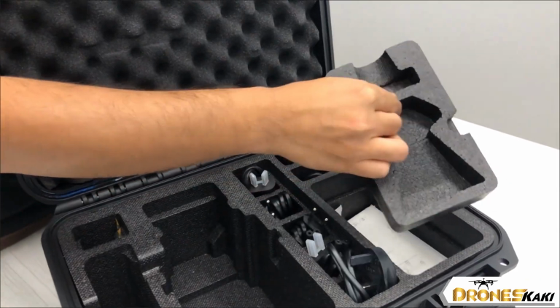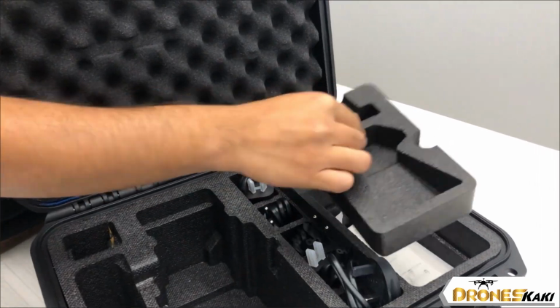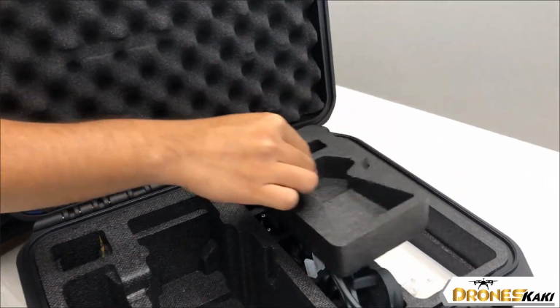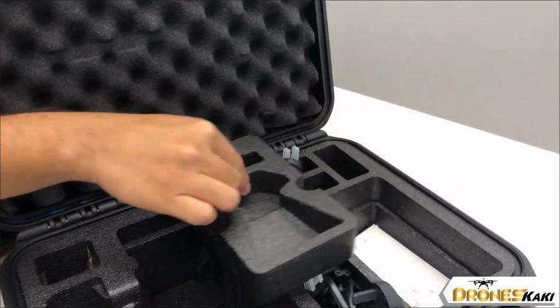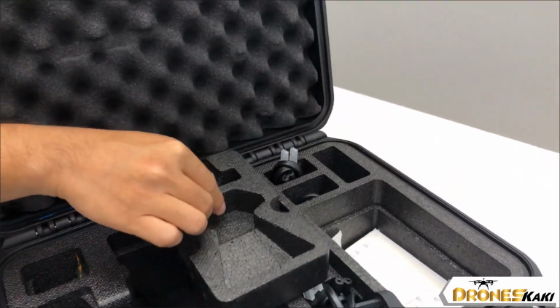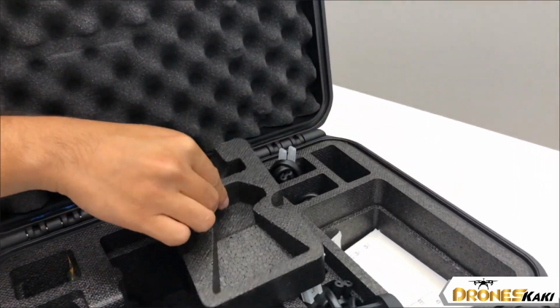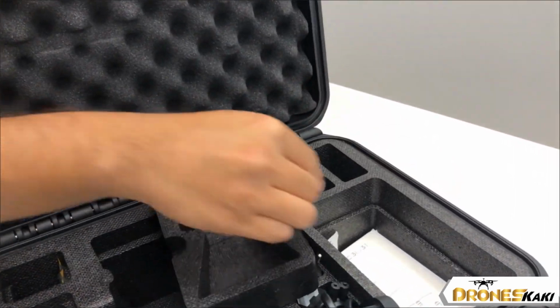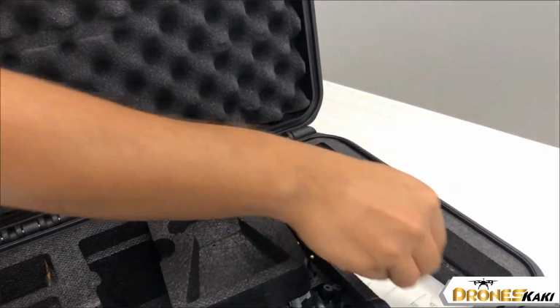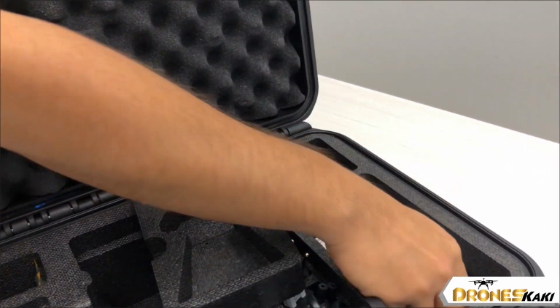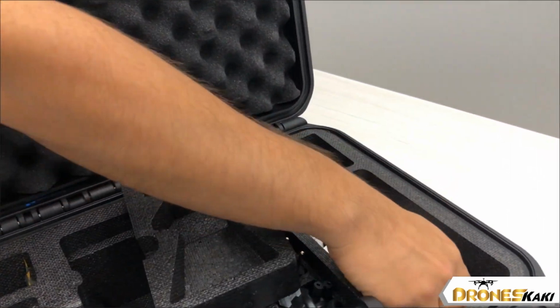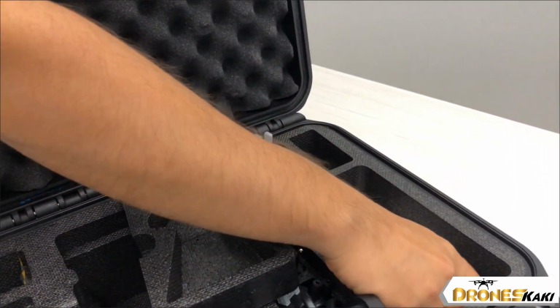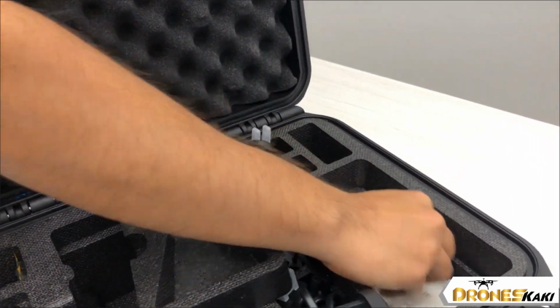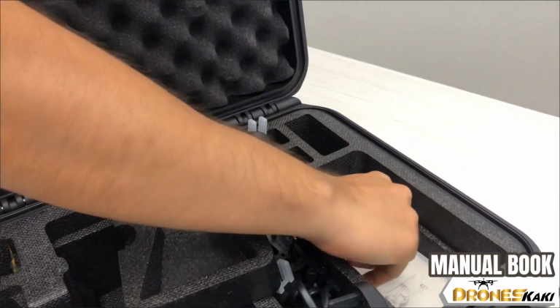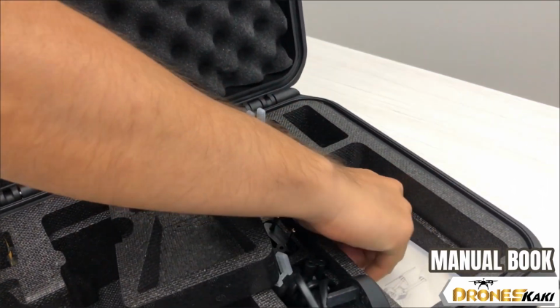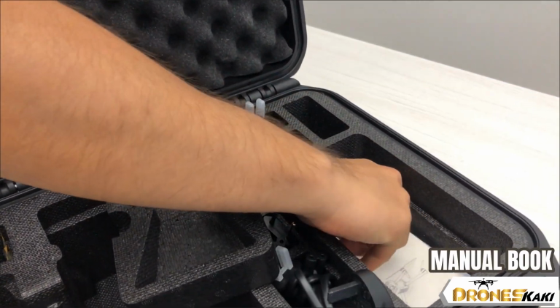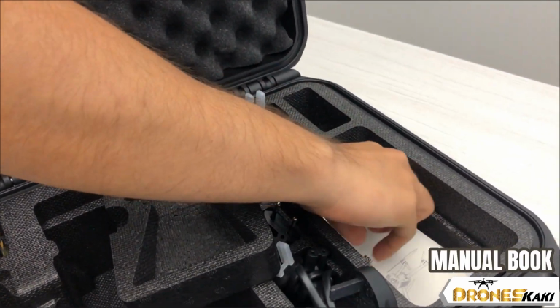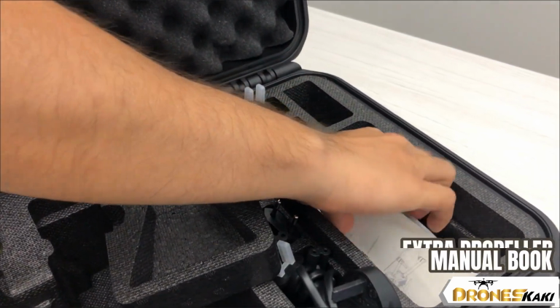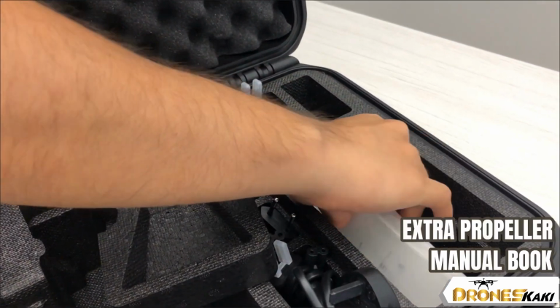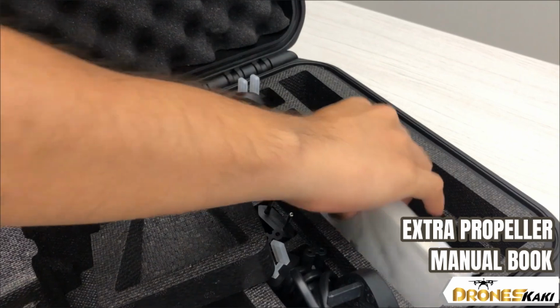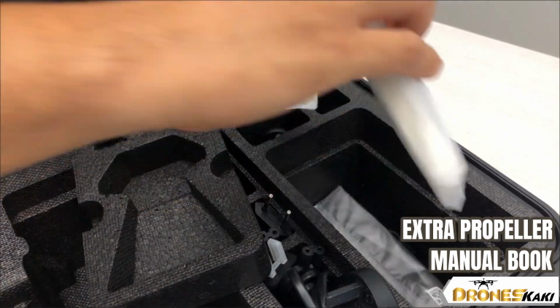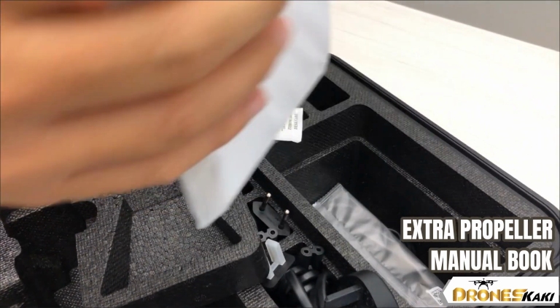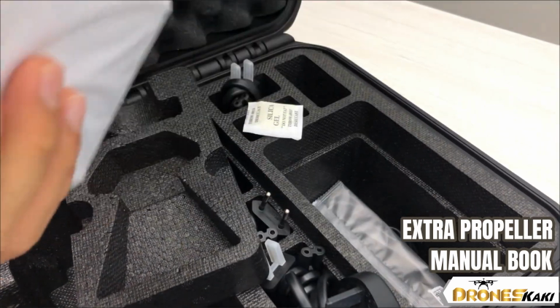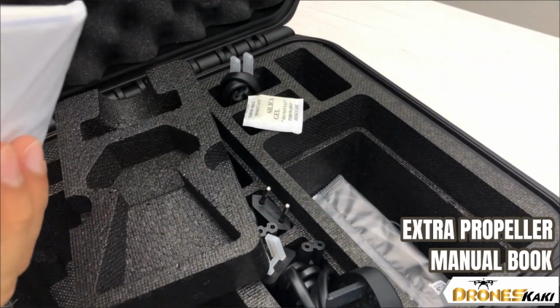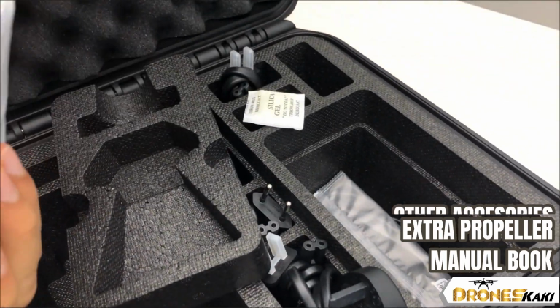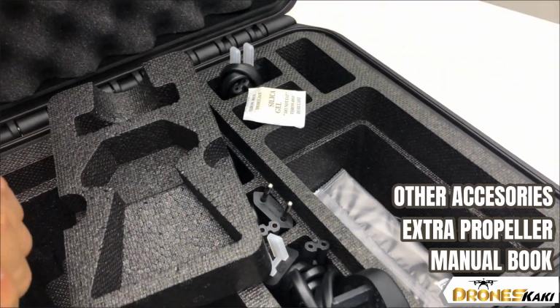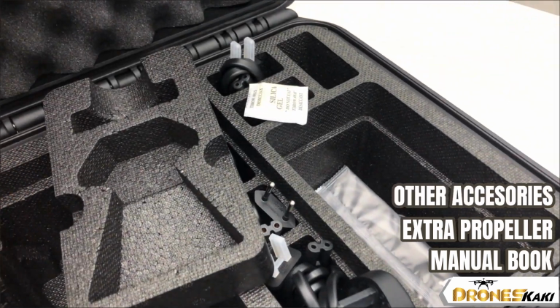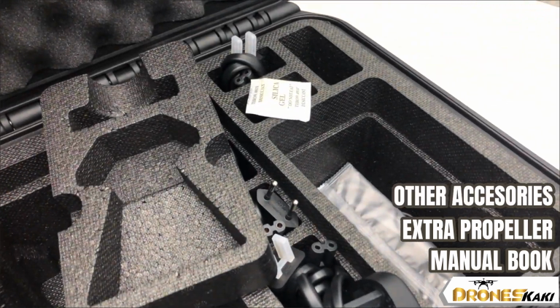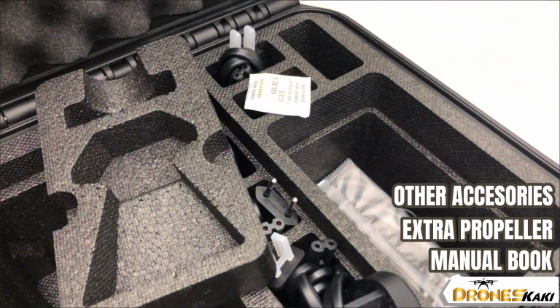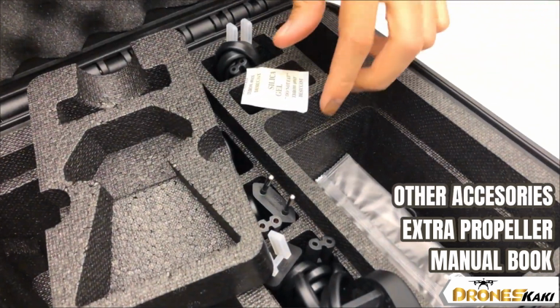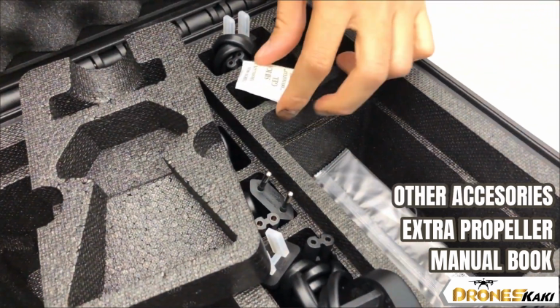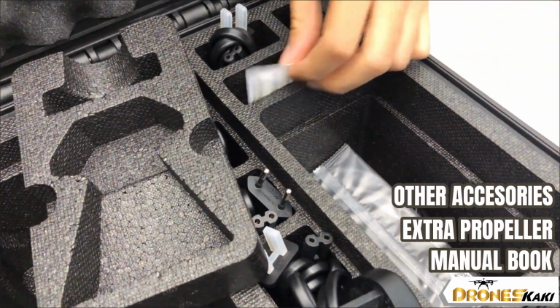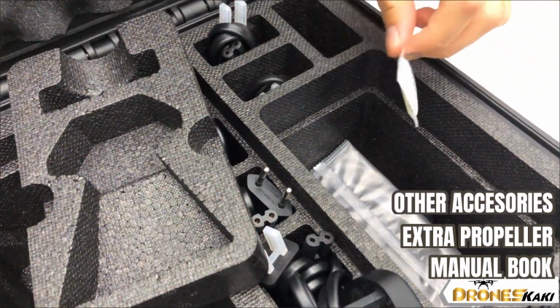Inside the box you will also get all sorts of manuals, extra propellers, and a USB-C cable.